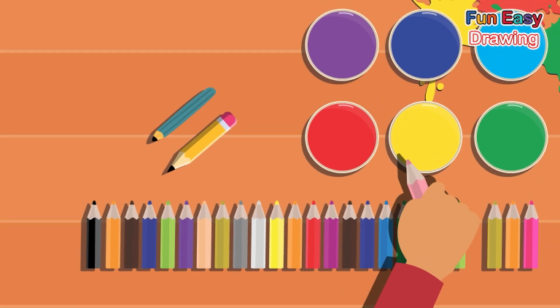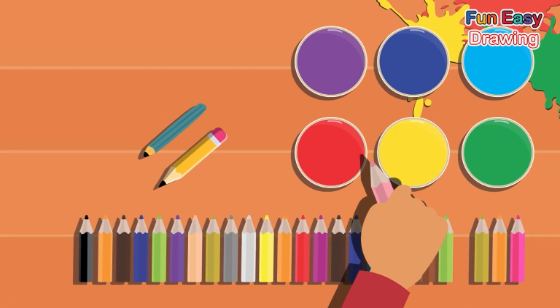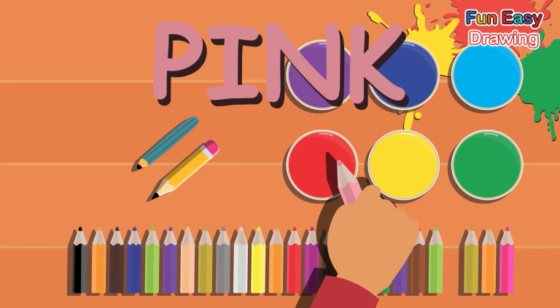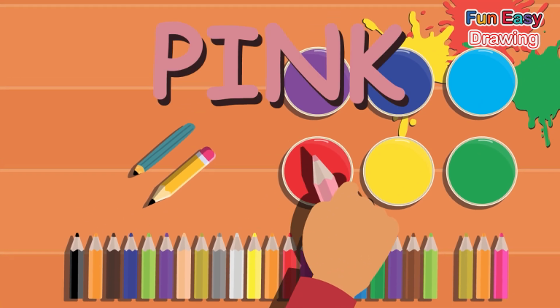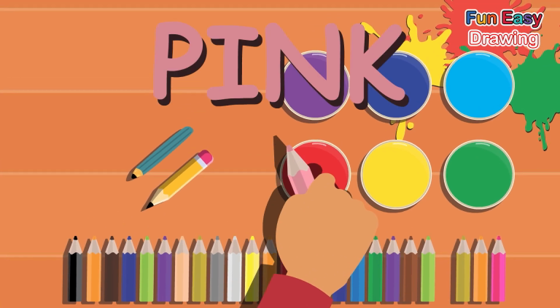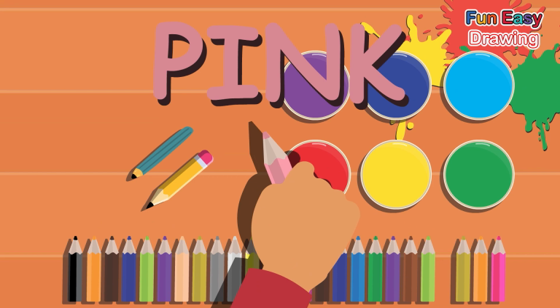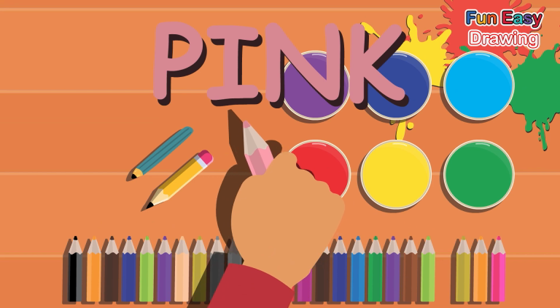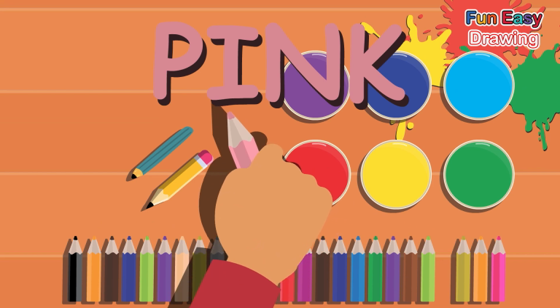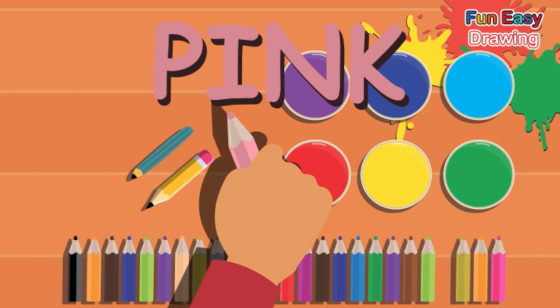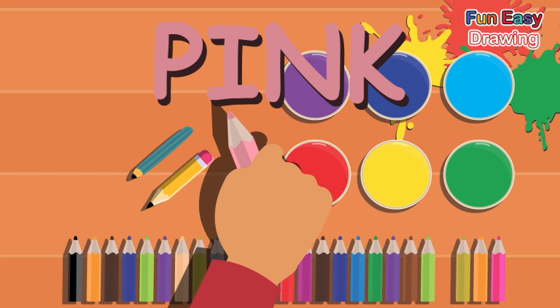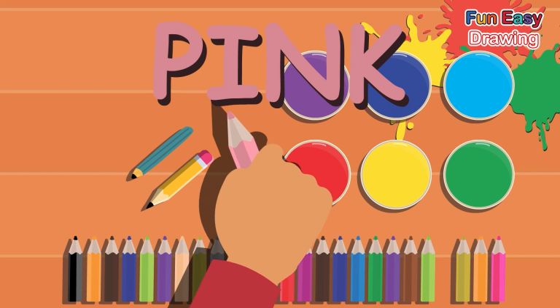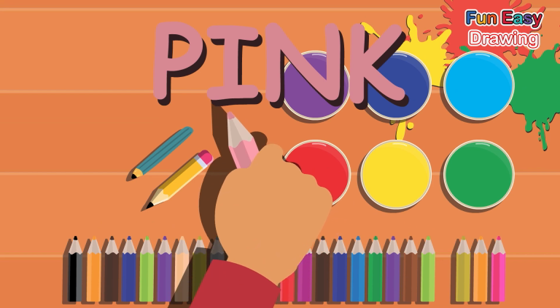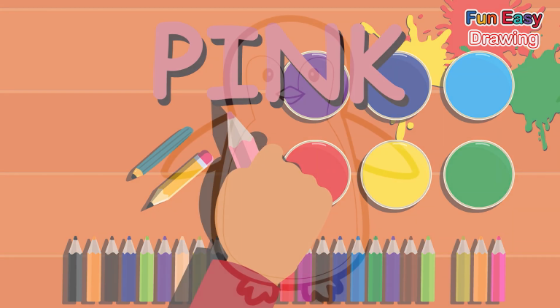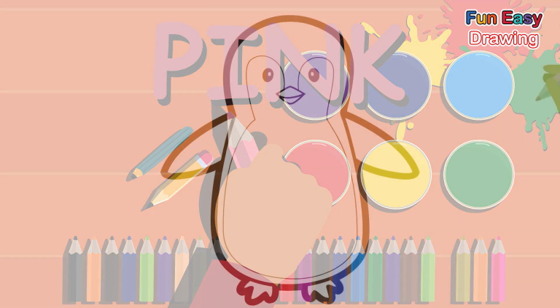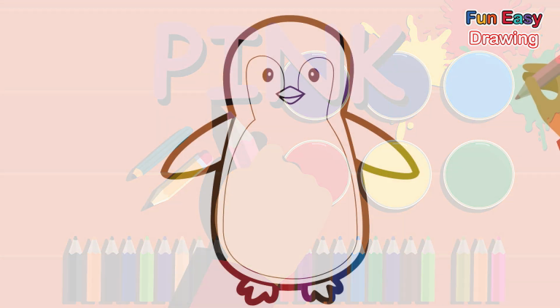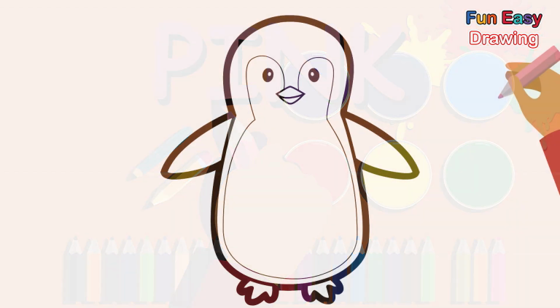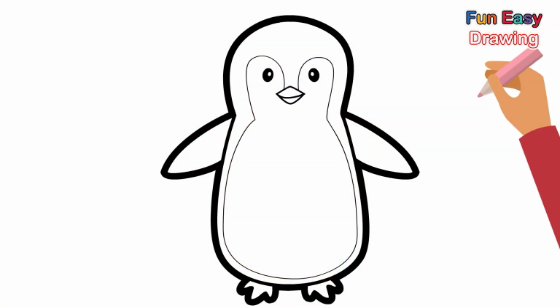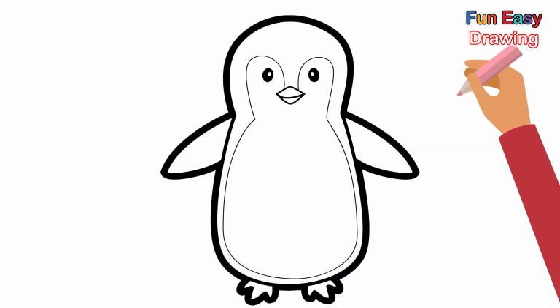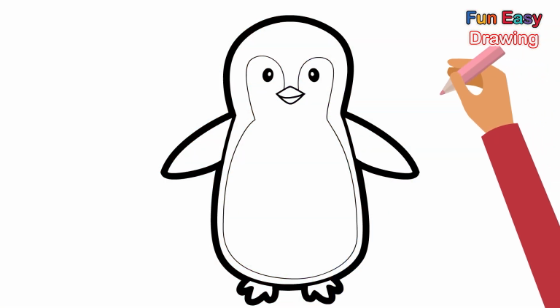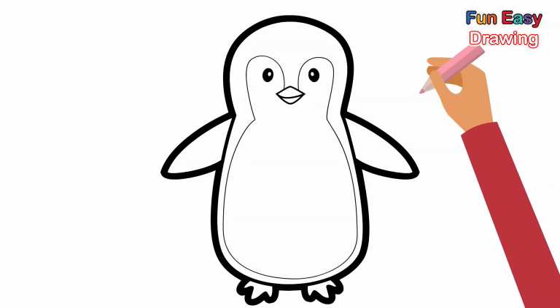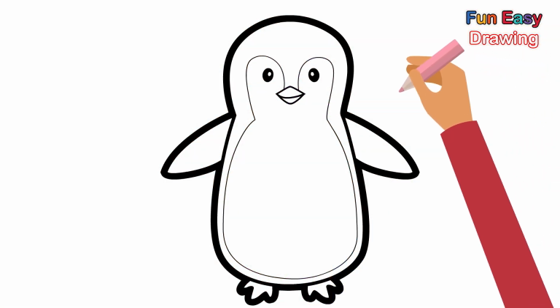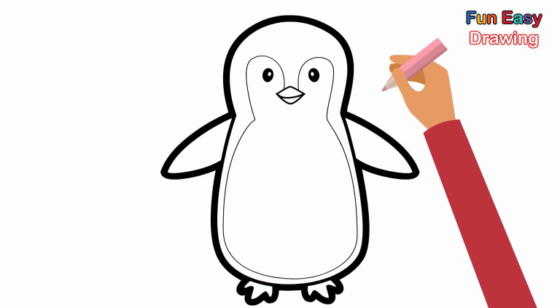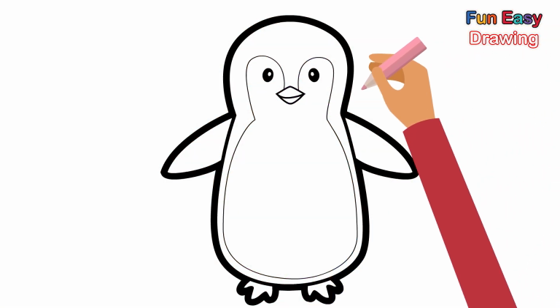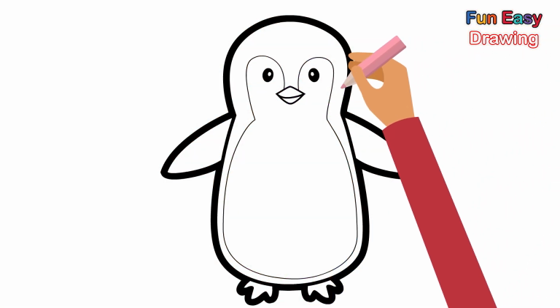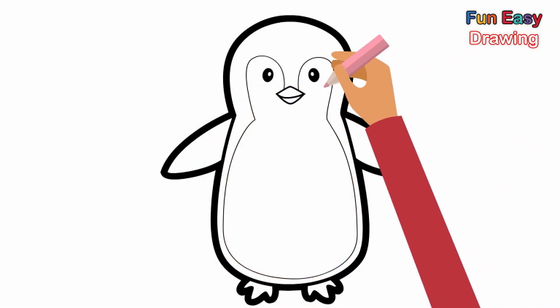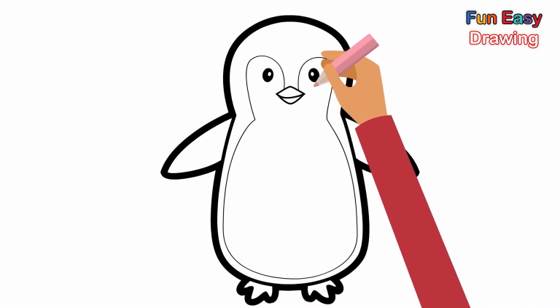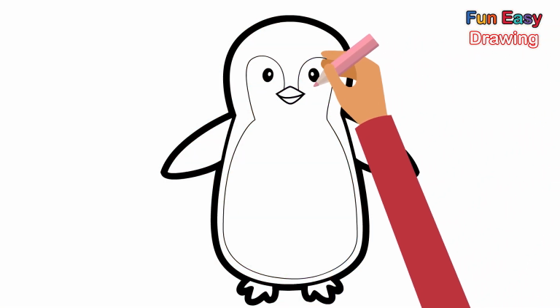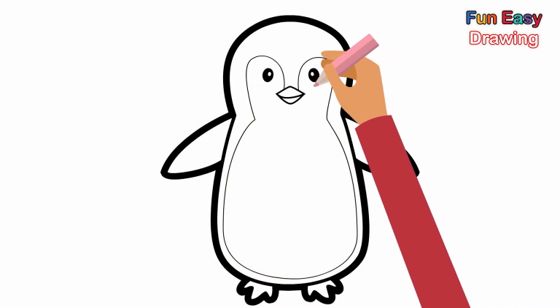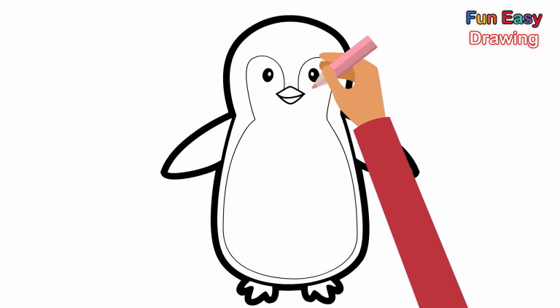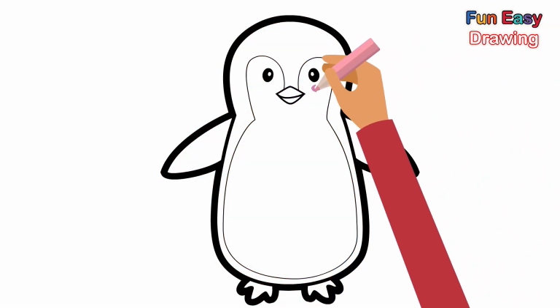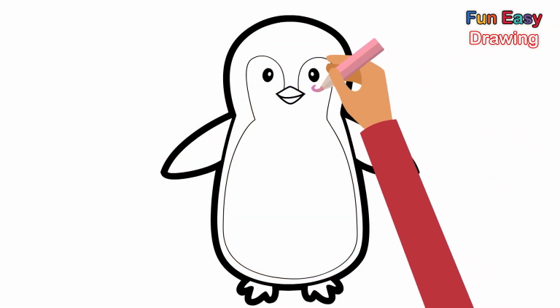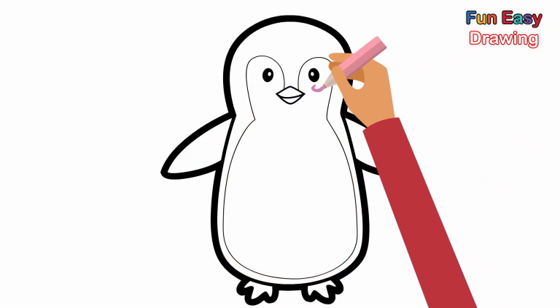Pink. Then, let's add a little pink color to the penguin's cheeks.